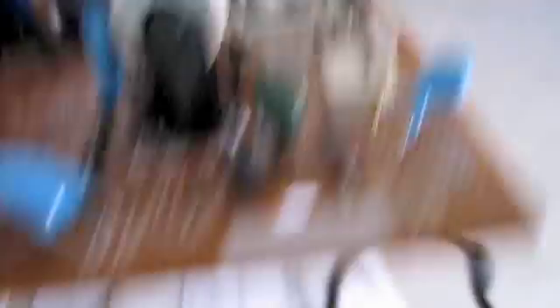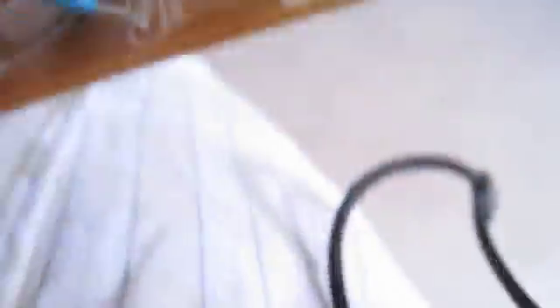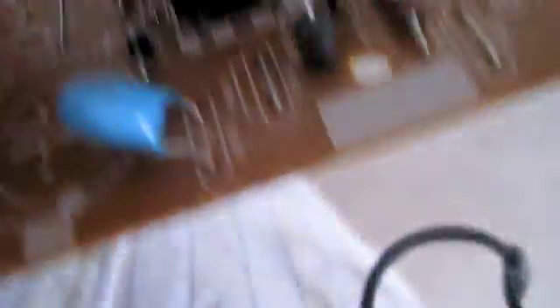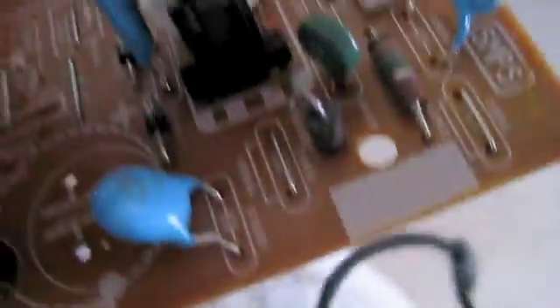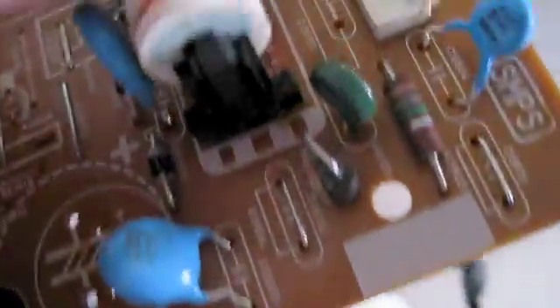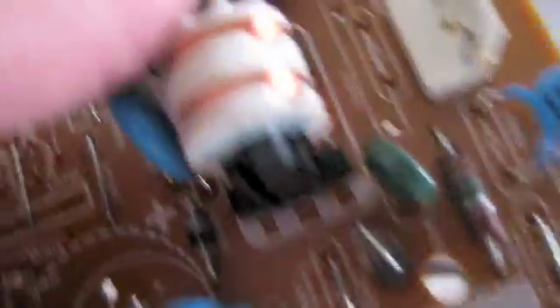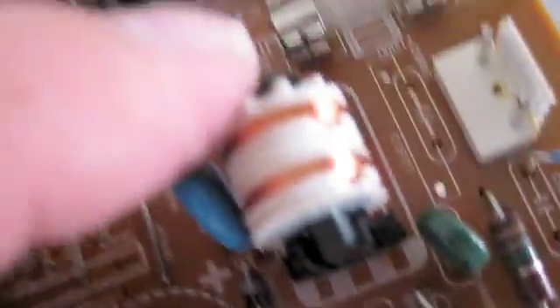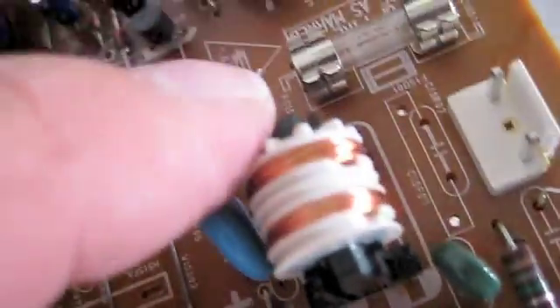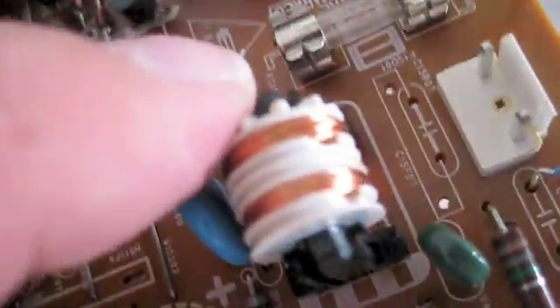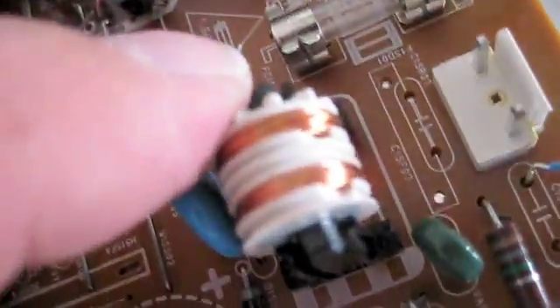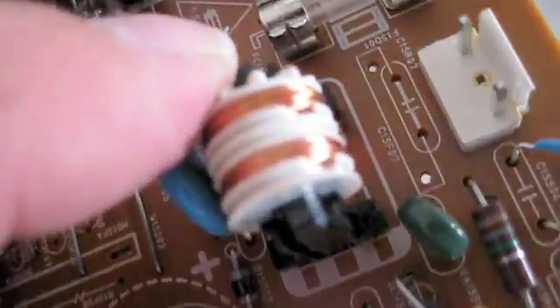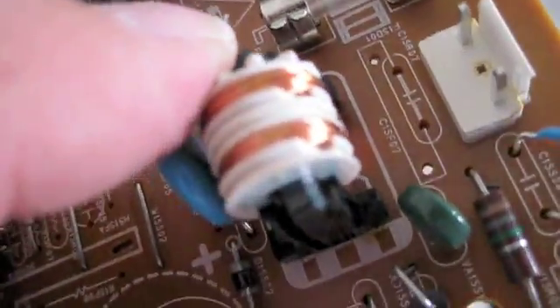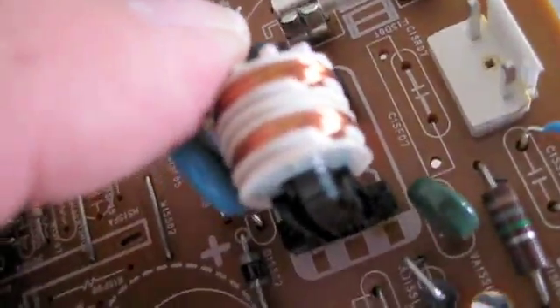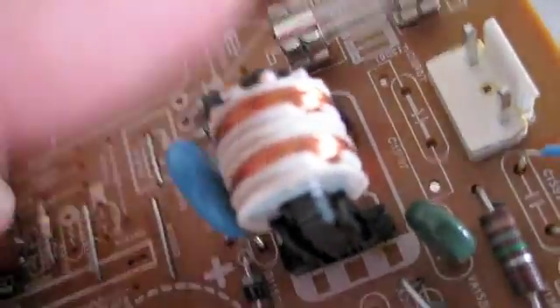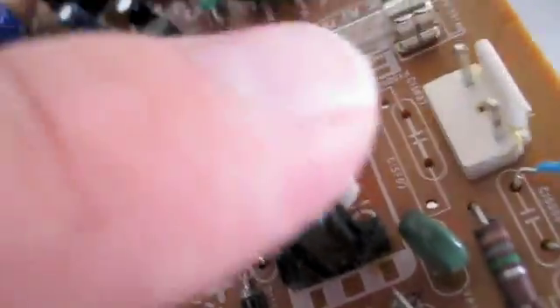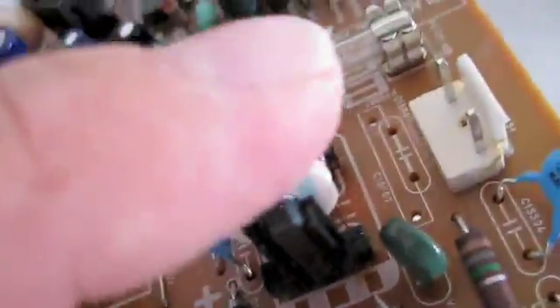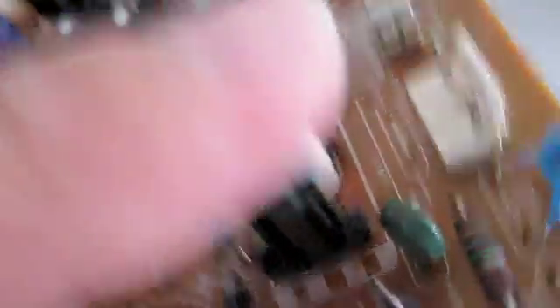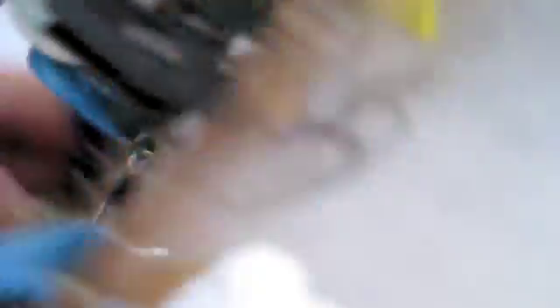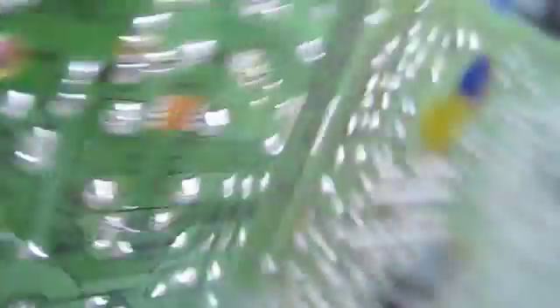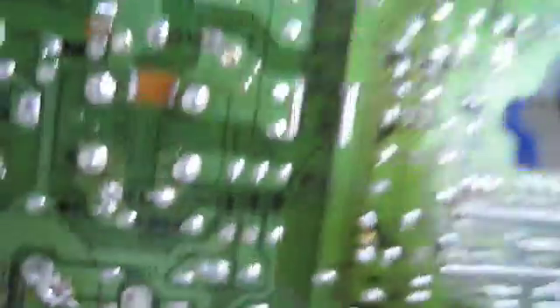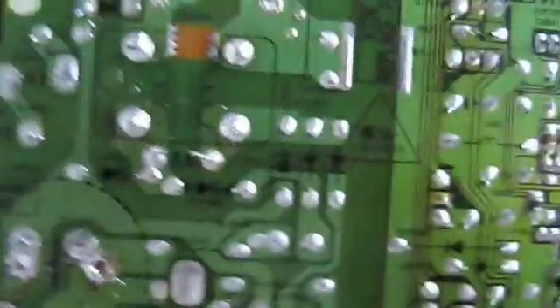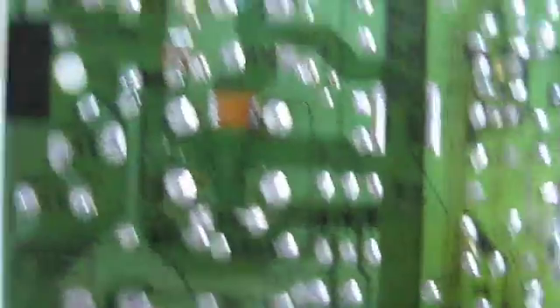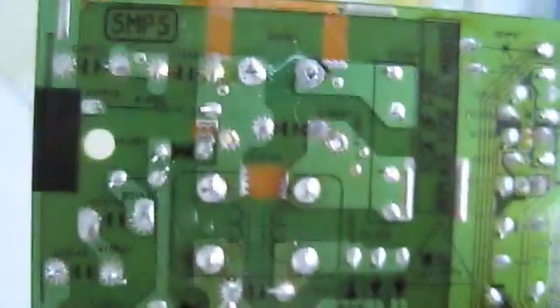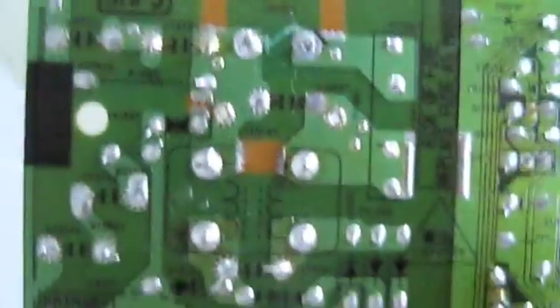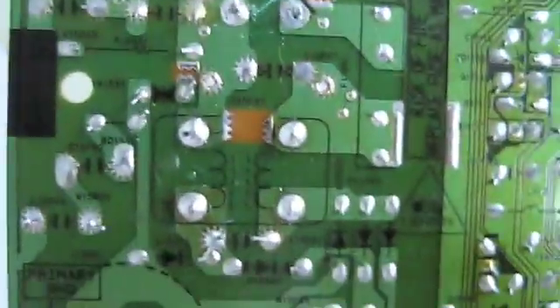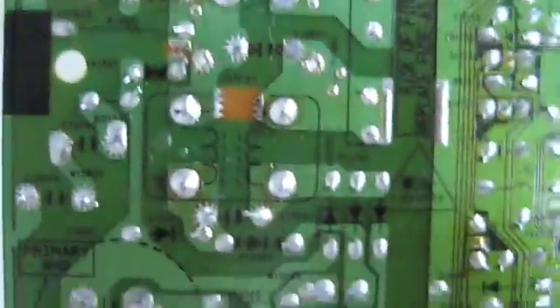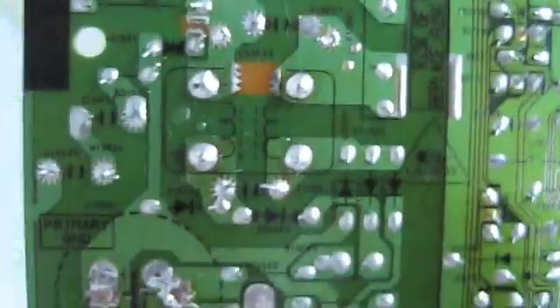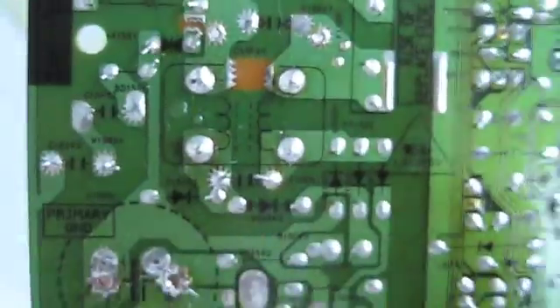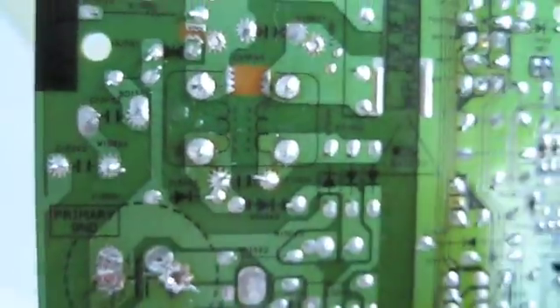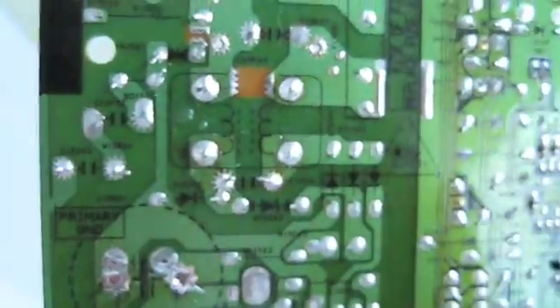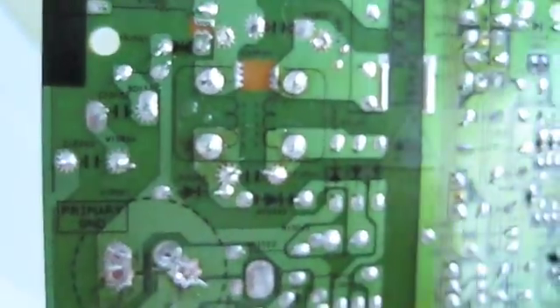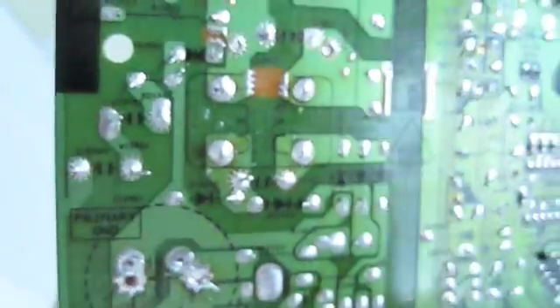Soldered this piece back in, so I'm feeling pretty confident that I can get the chip back in without any issues.